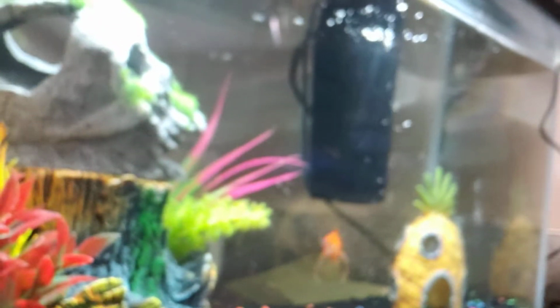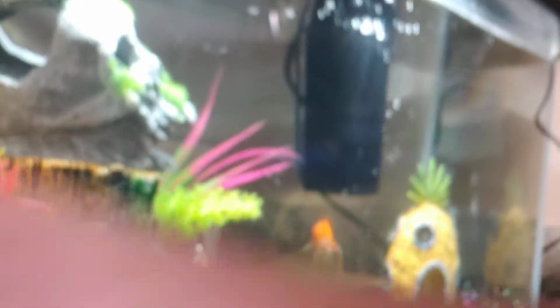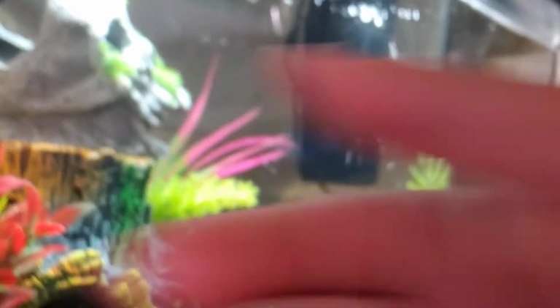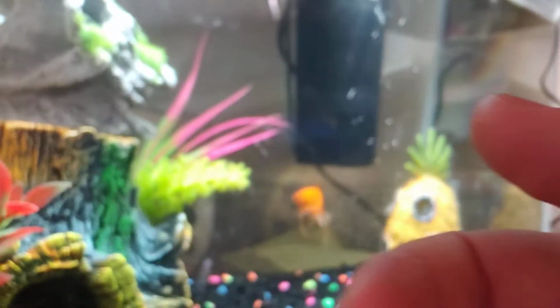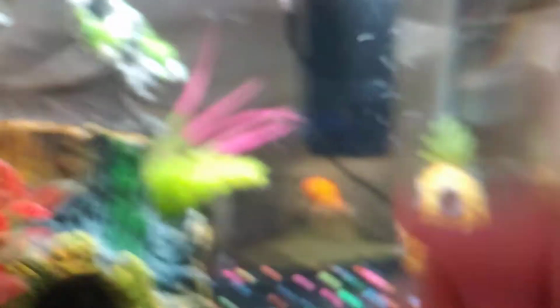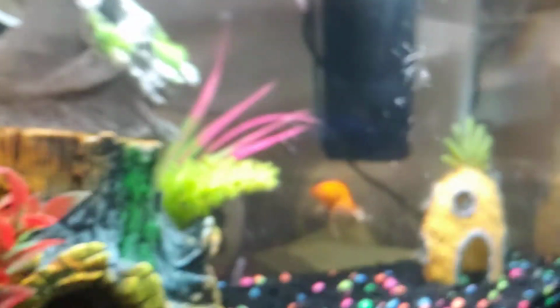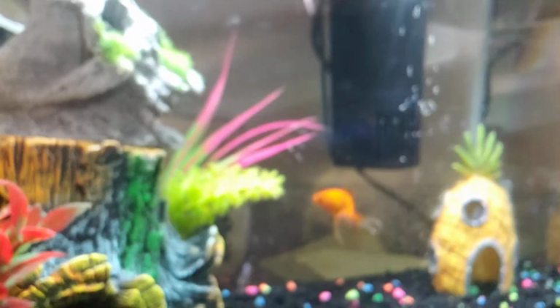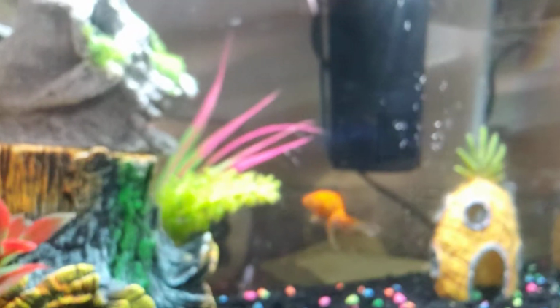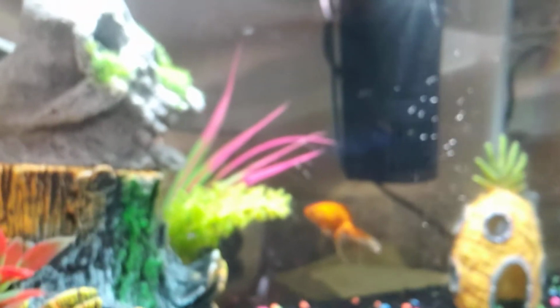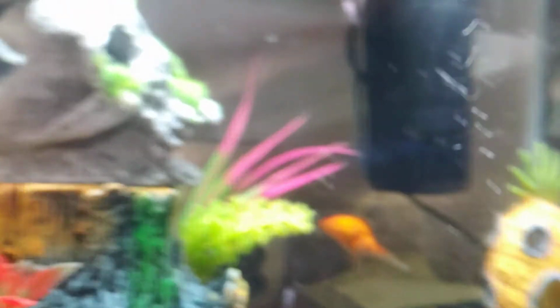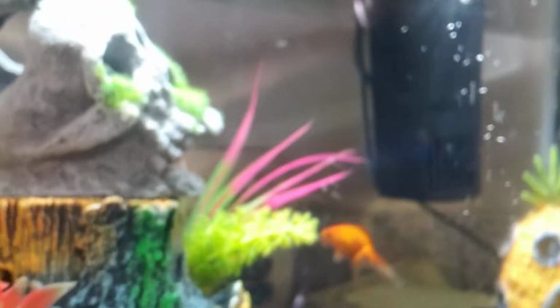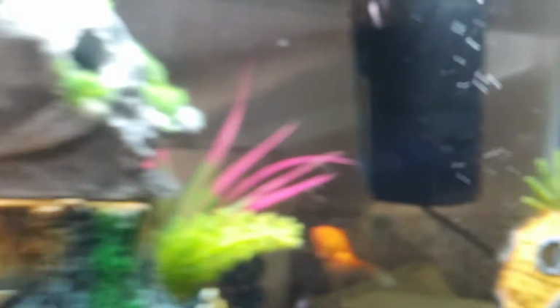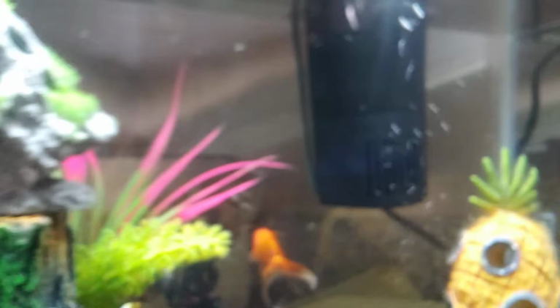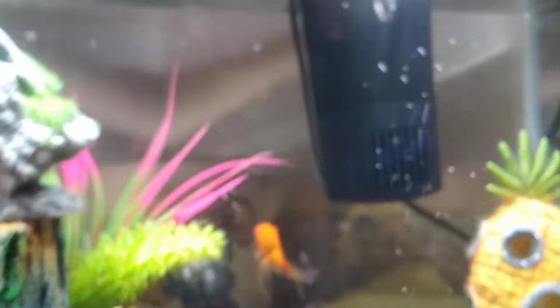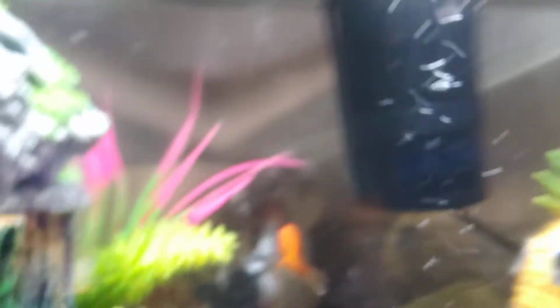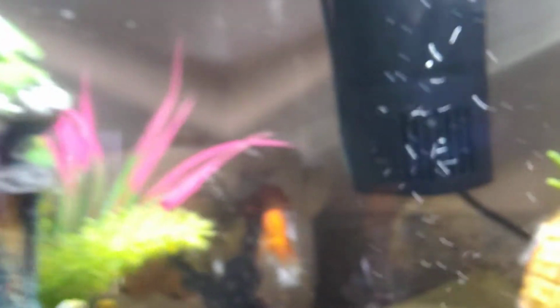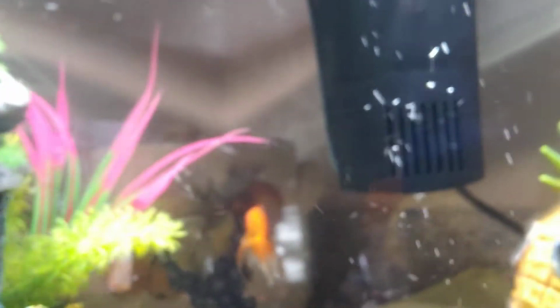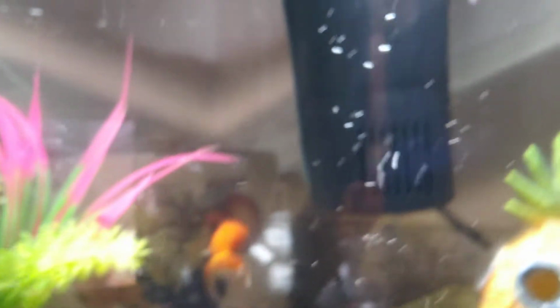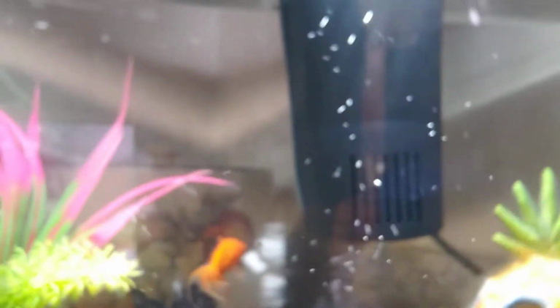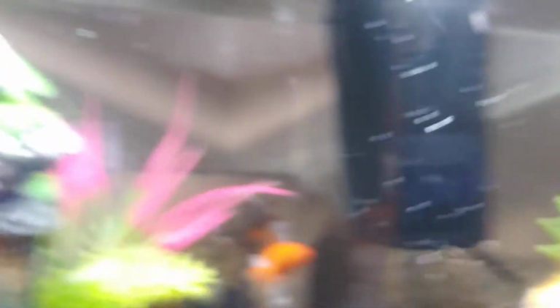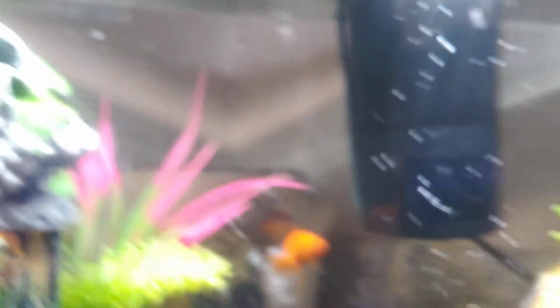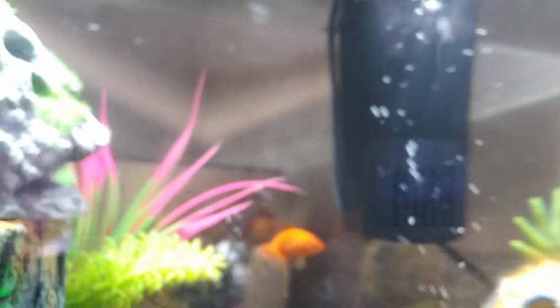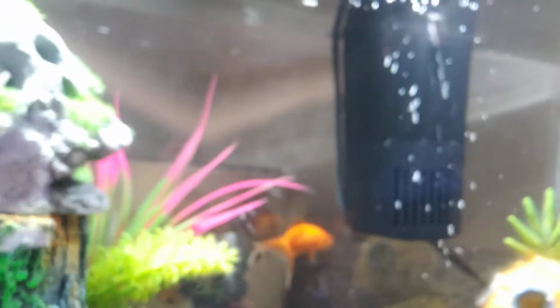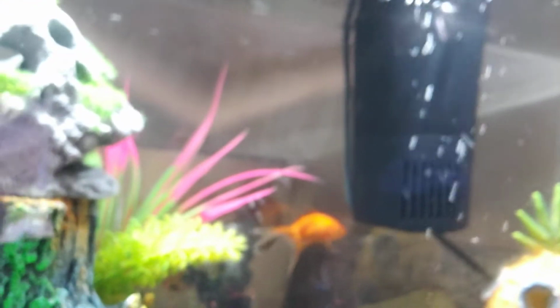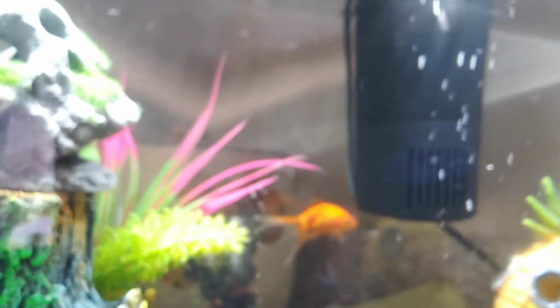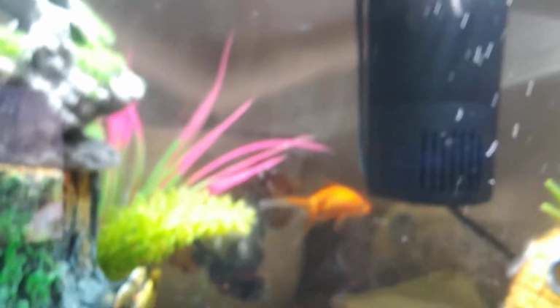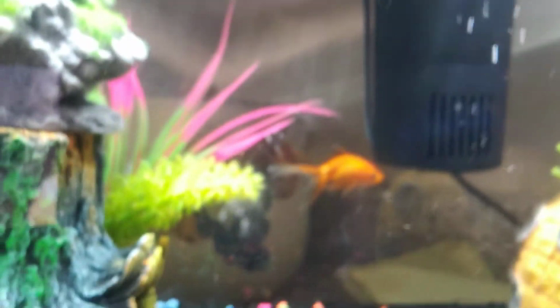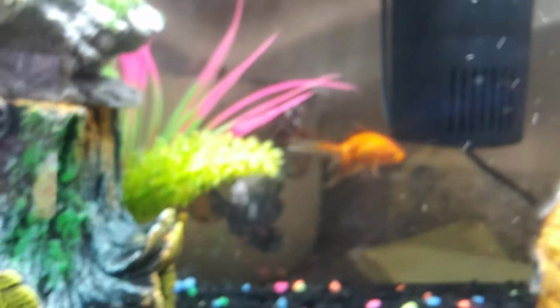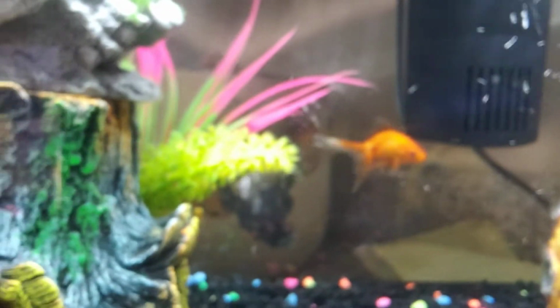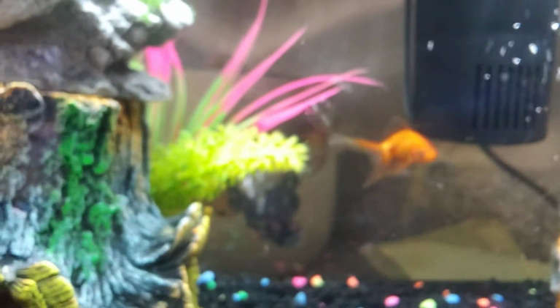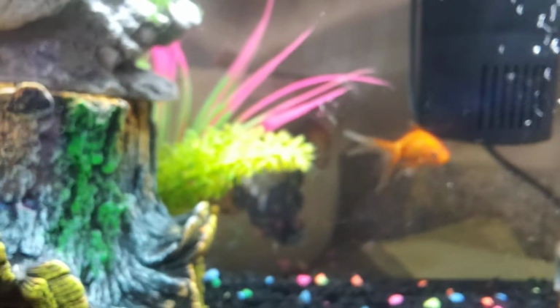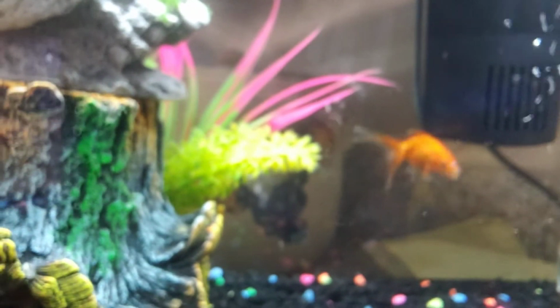So now I'll check out my aquarium with you guys. There's my fish. It's over there chillin'.